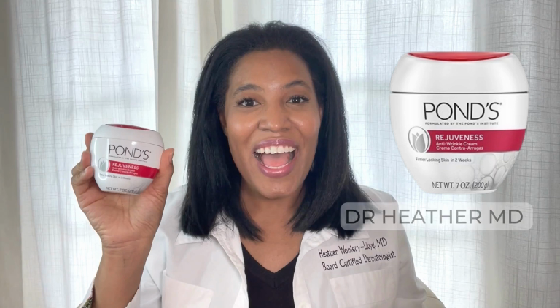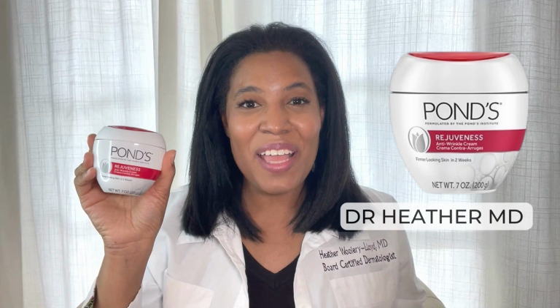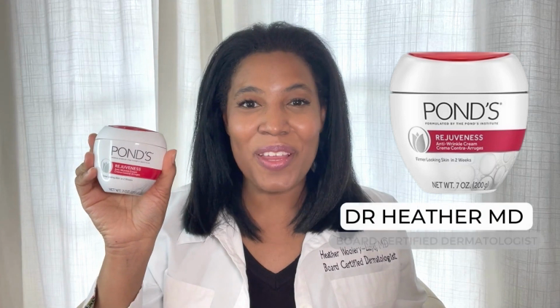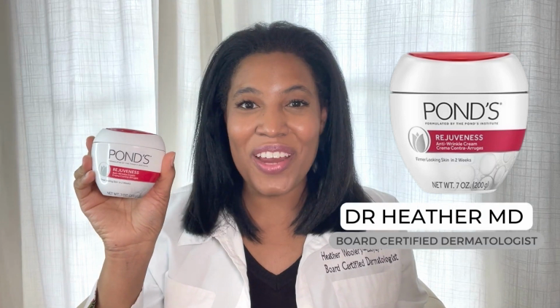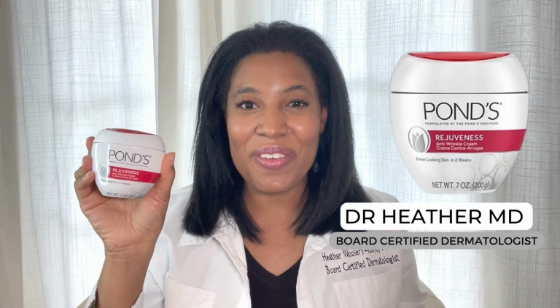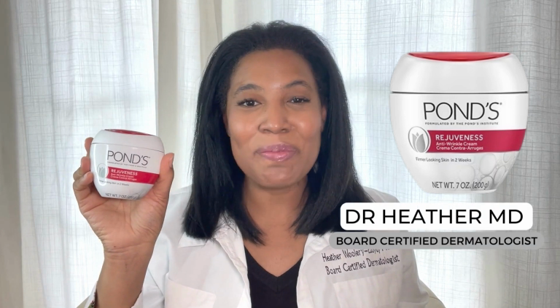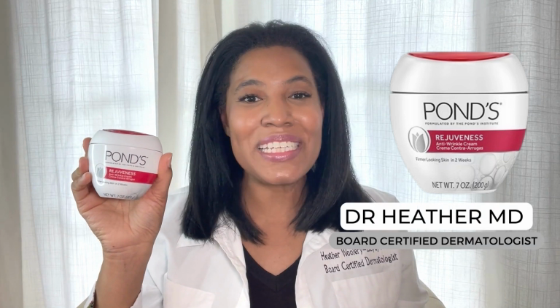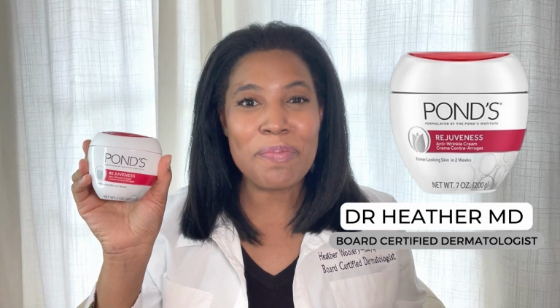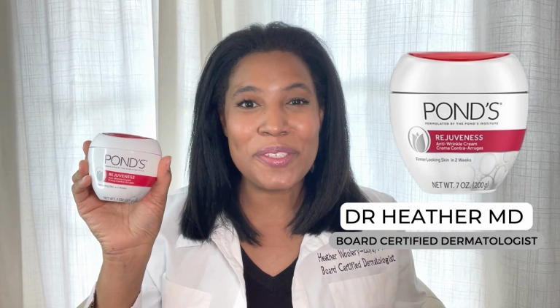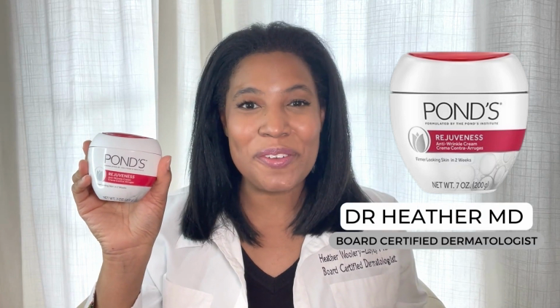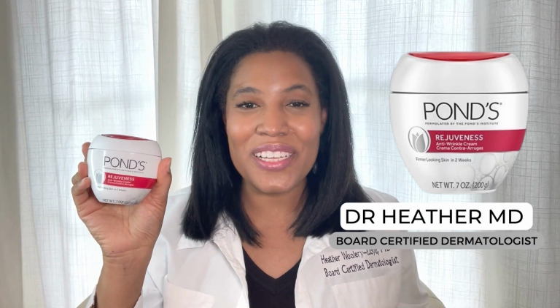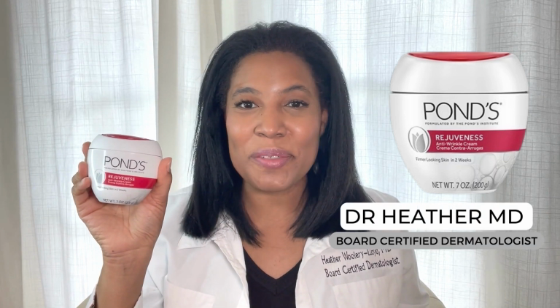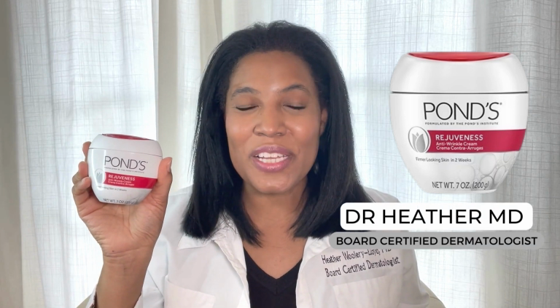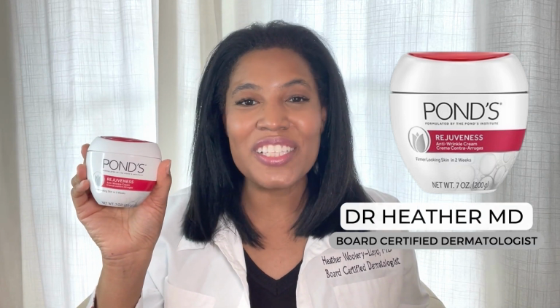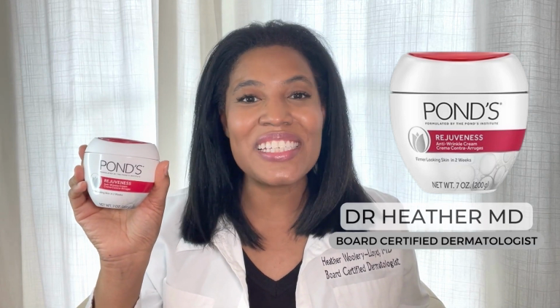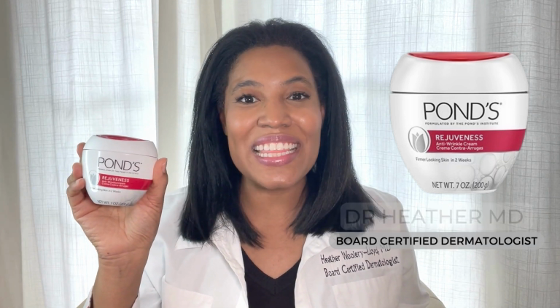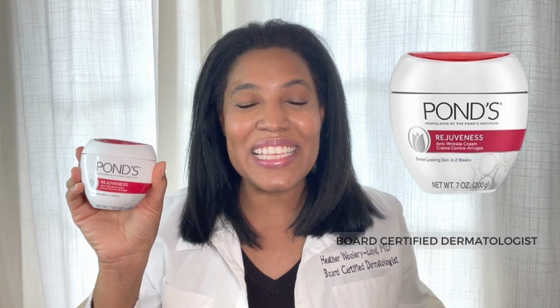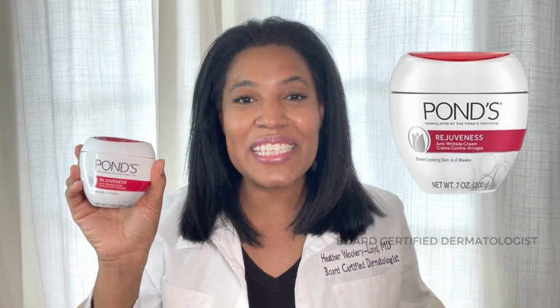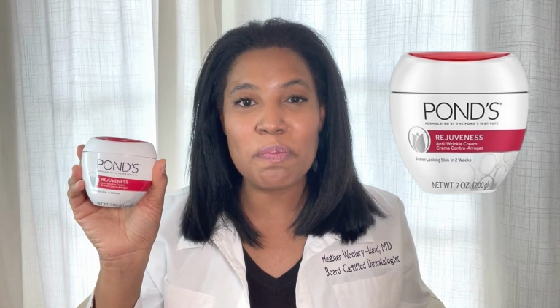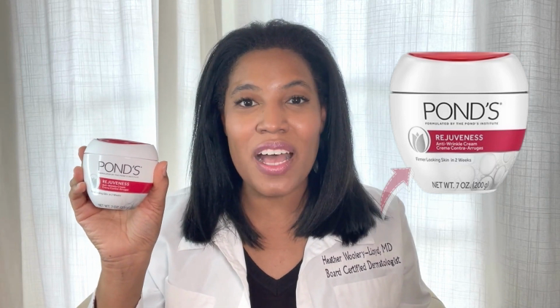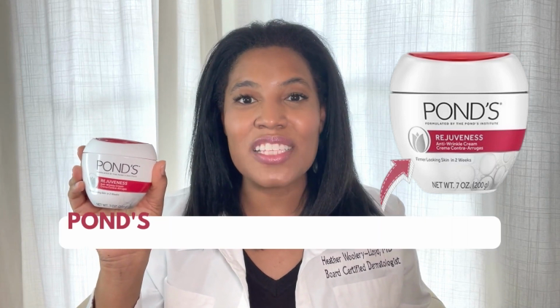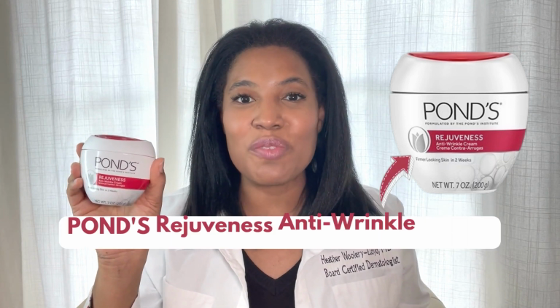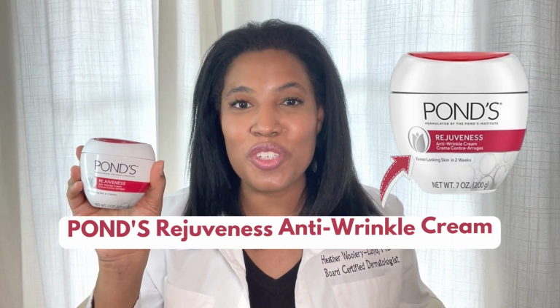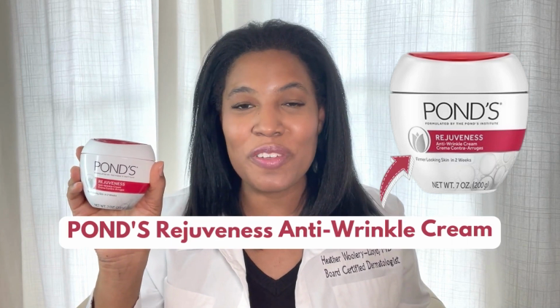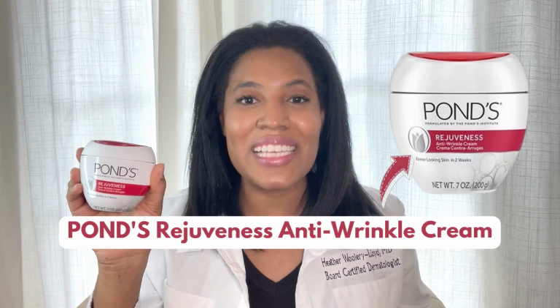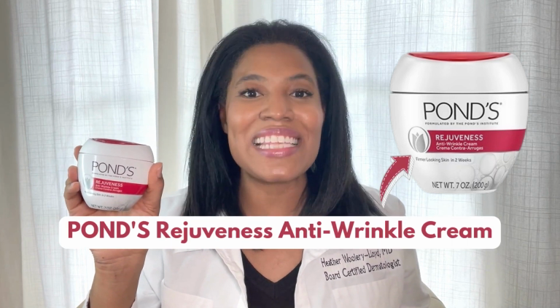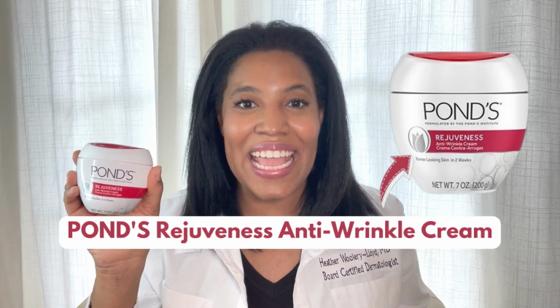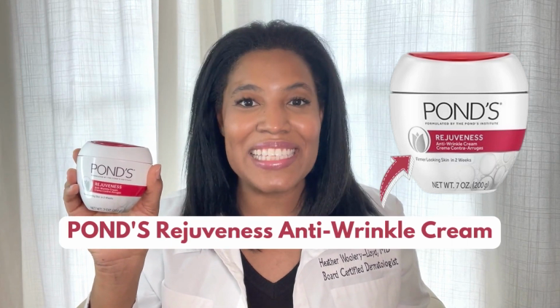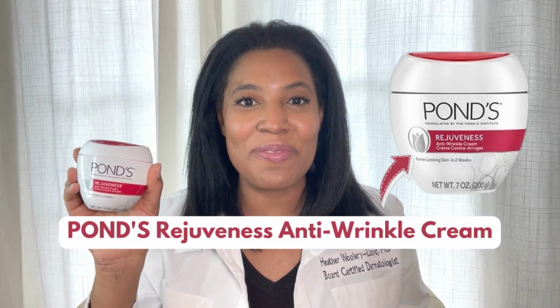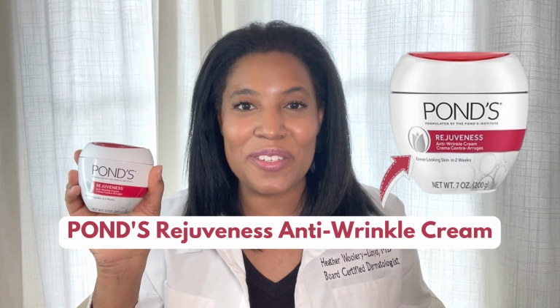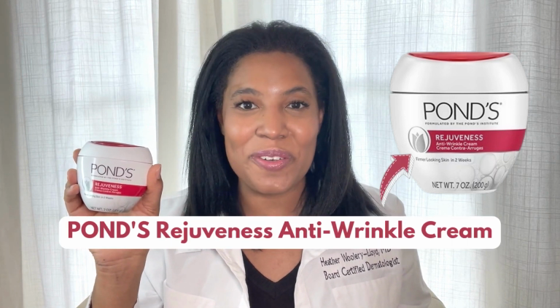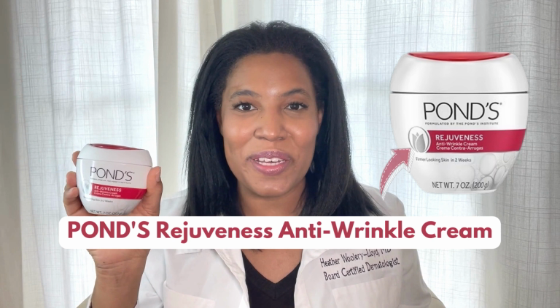Hi, I'm Dr. Heather M.D., board-certified dermatologist, and this is Pond's Rejuvenous Anti-Wrinkle Cream.